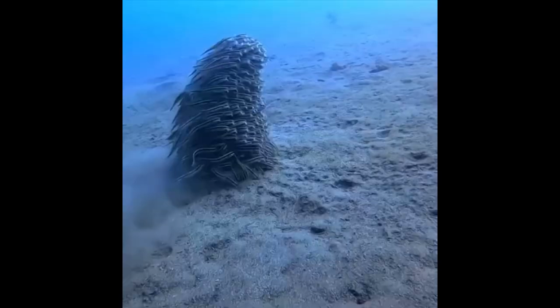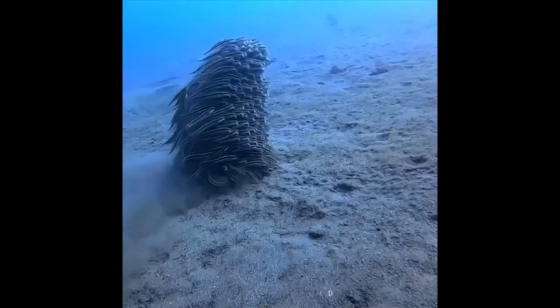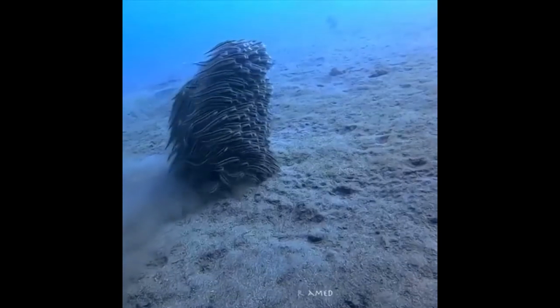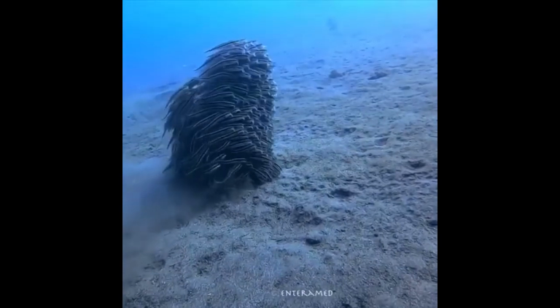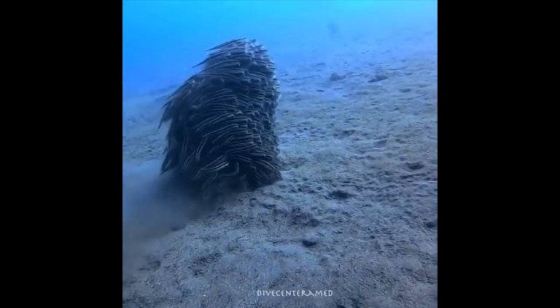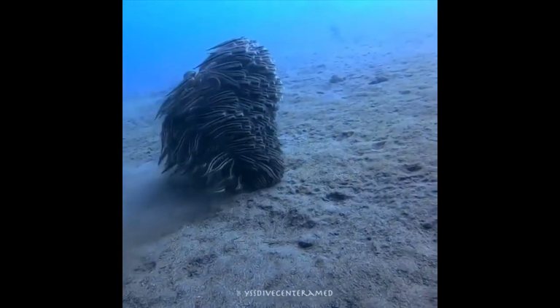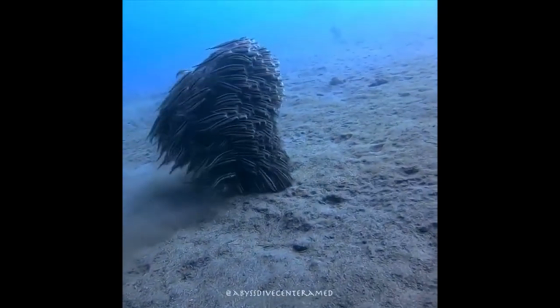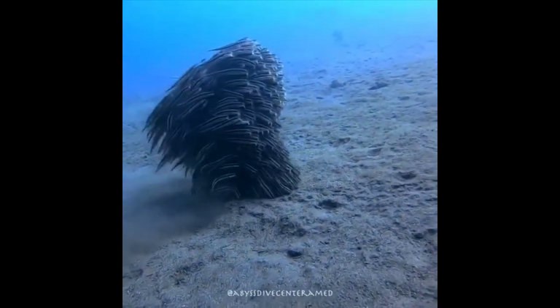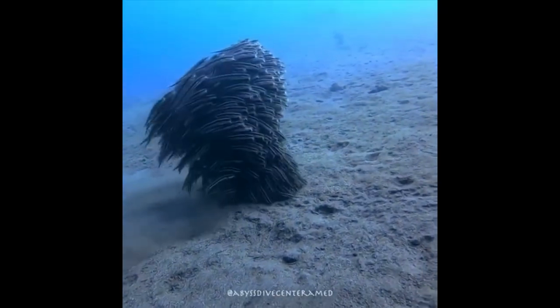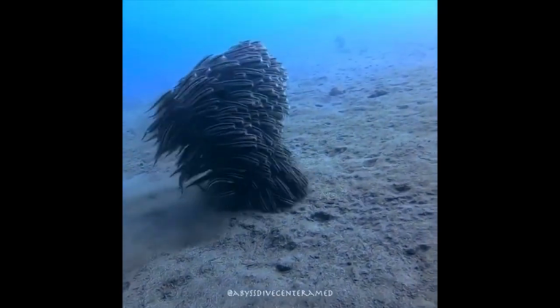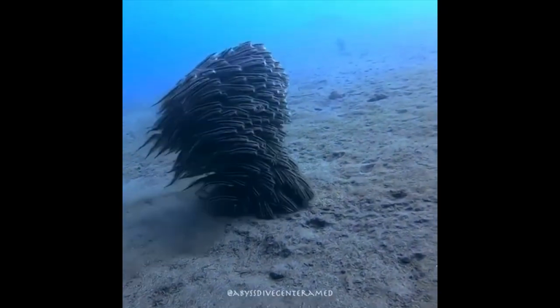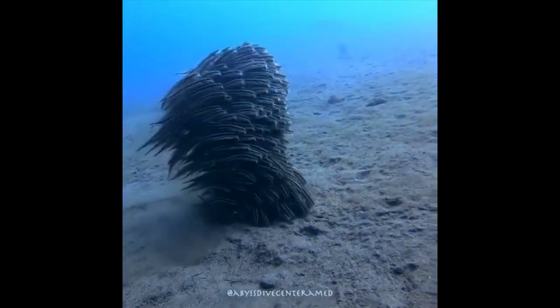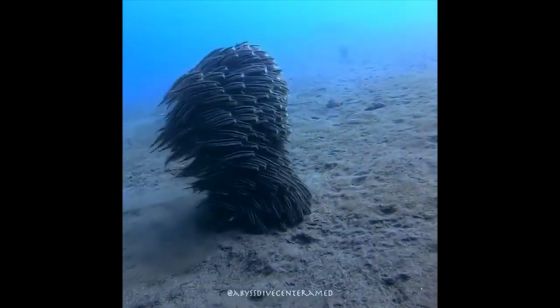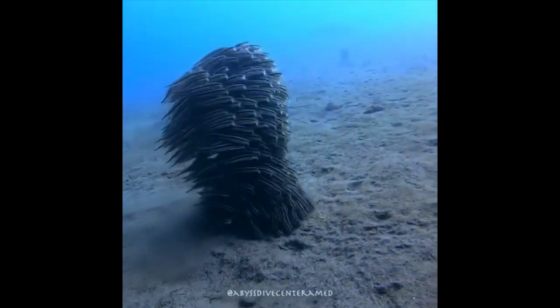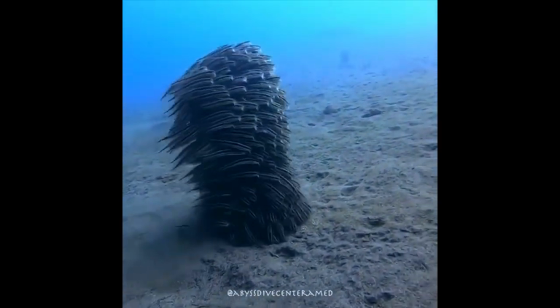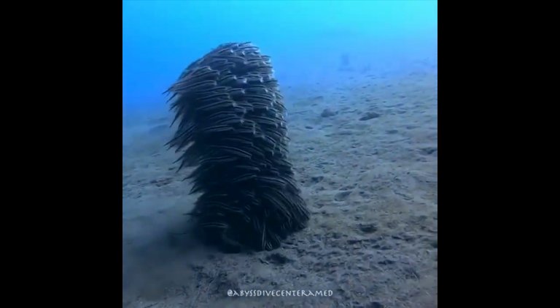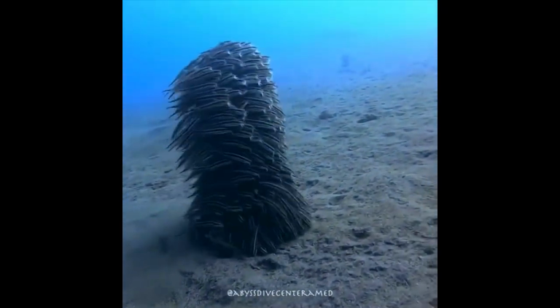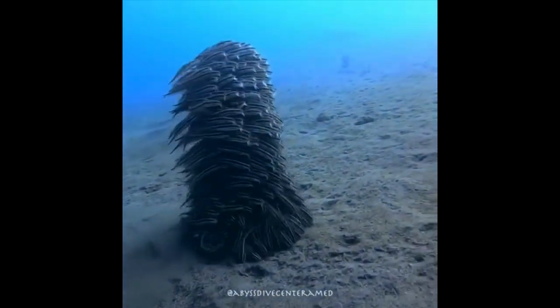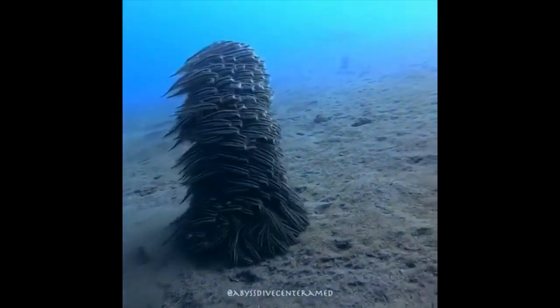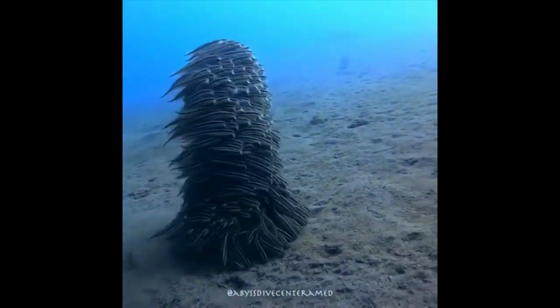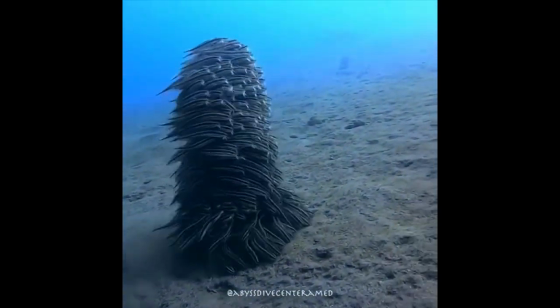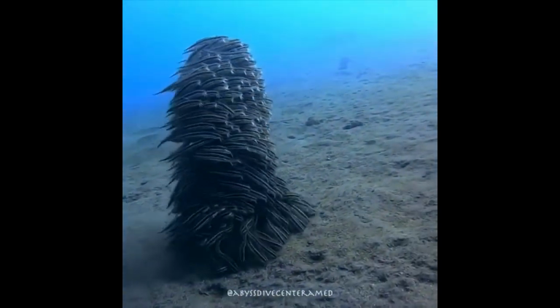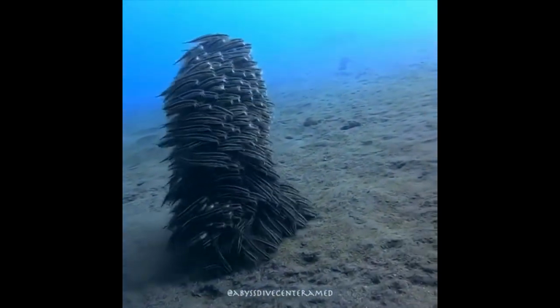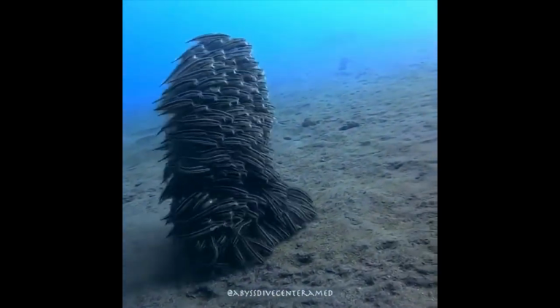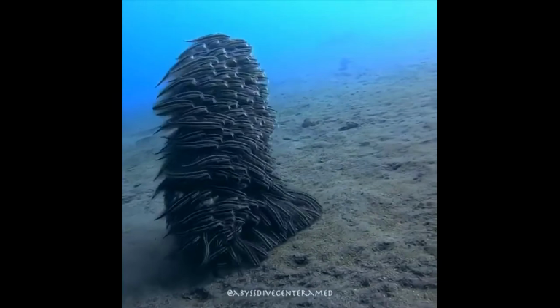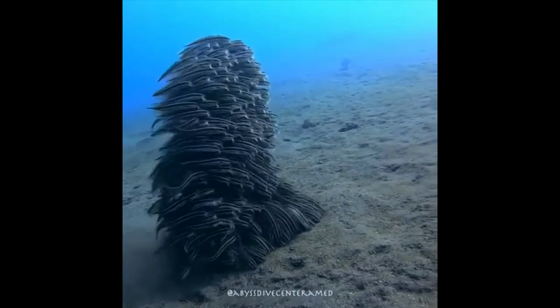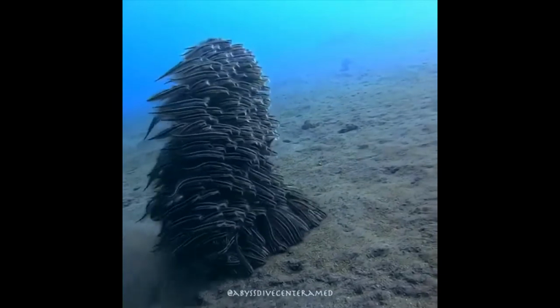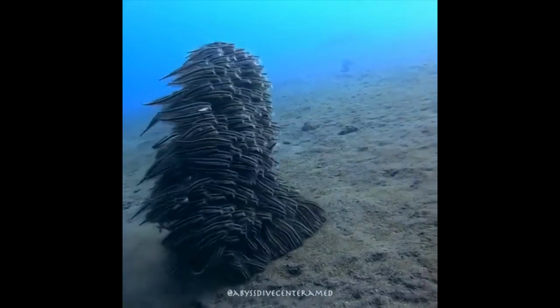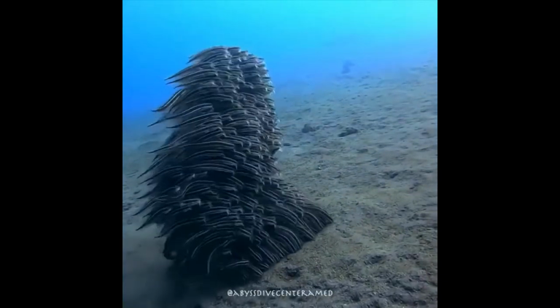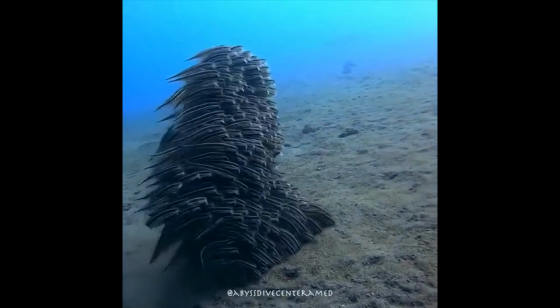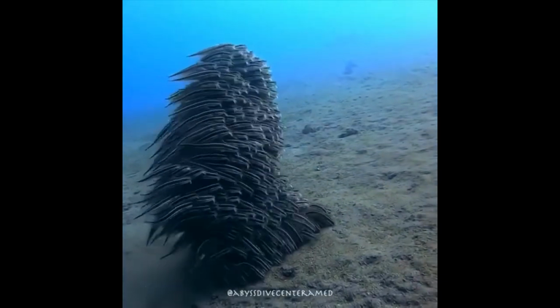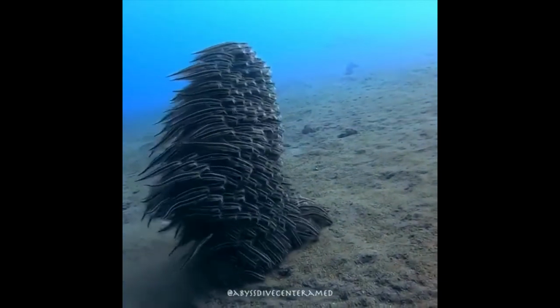These little guys are striped eel catfish. They come together to protect themselves from predators.